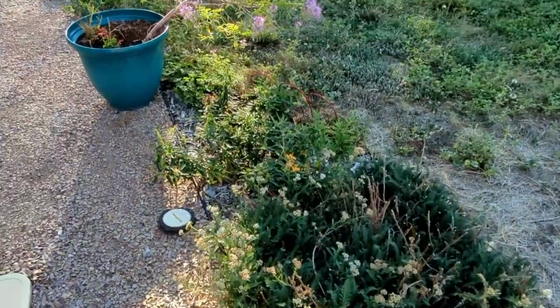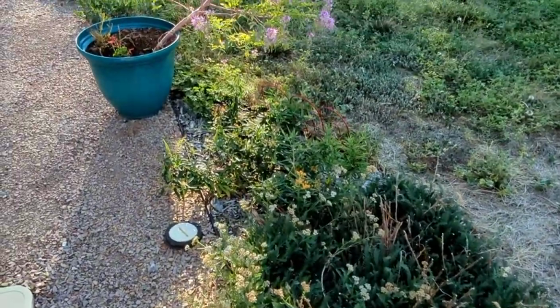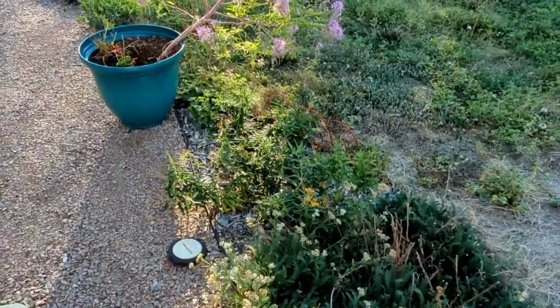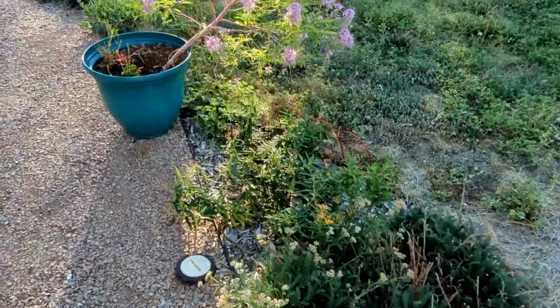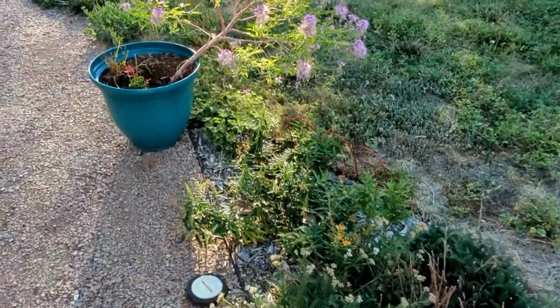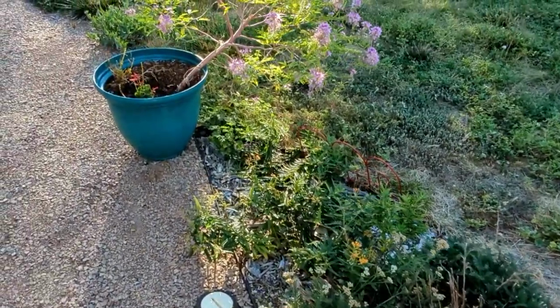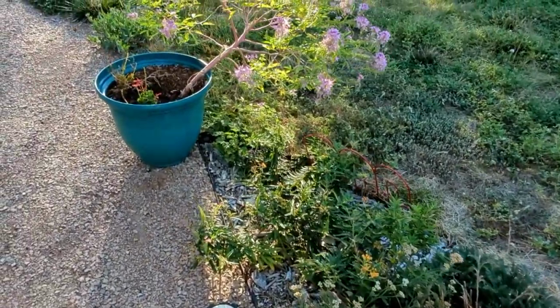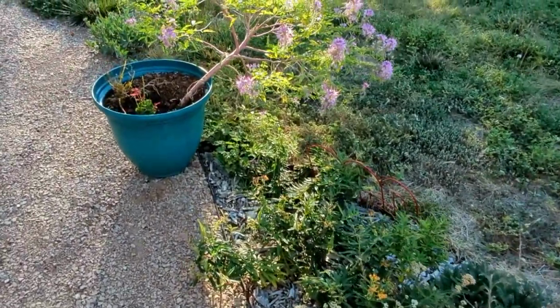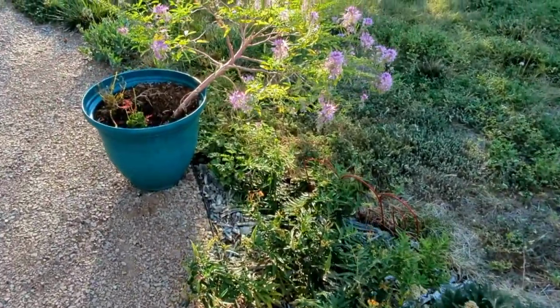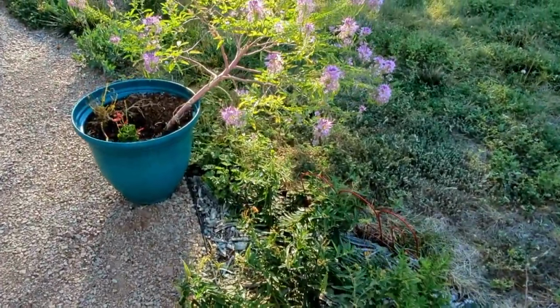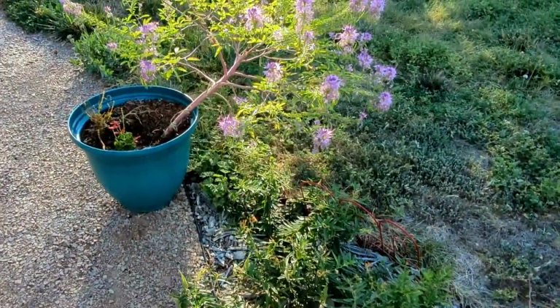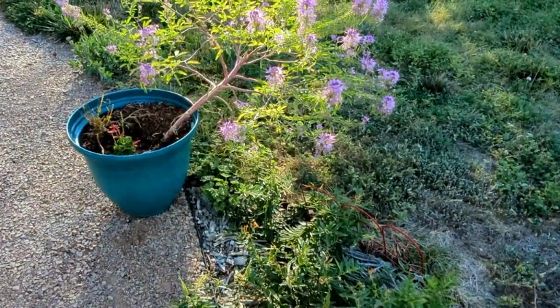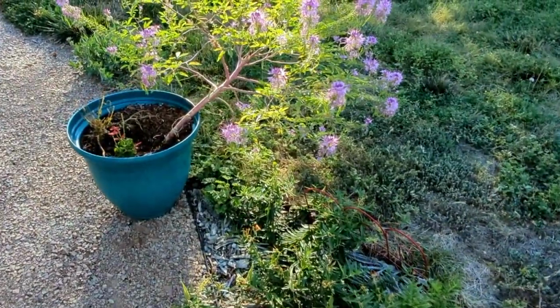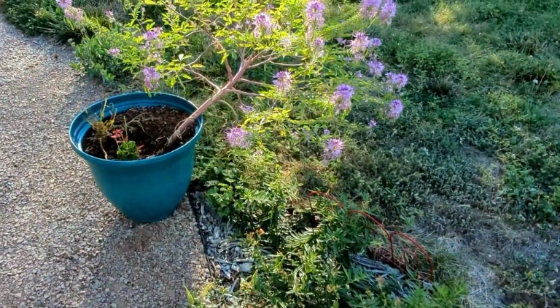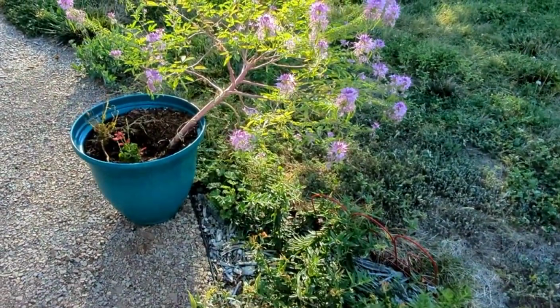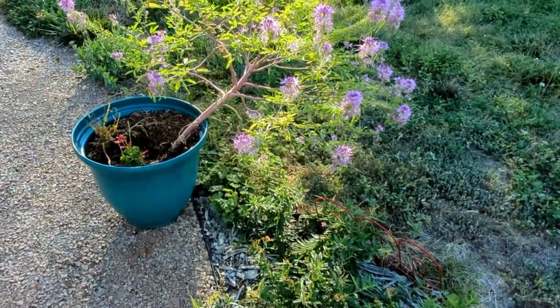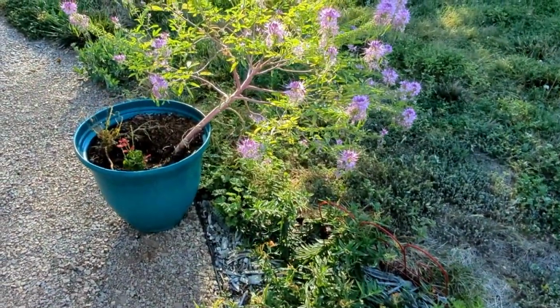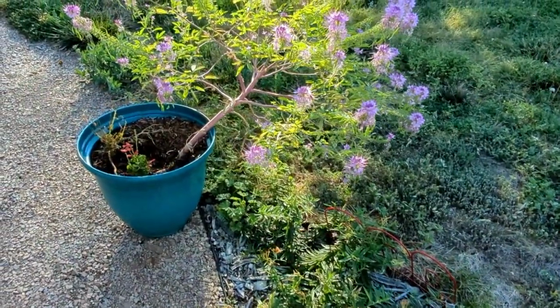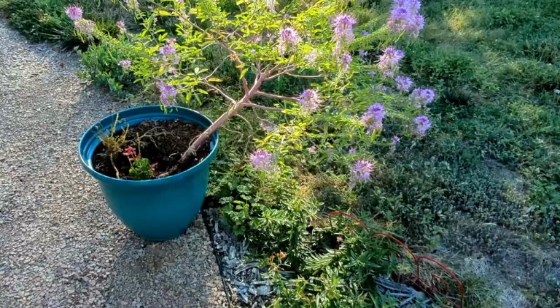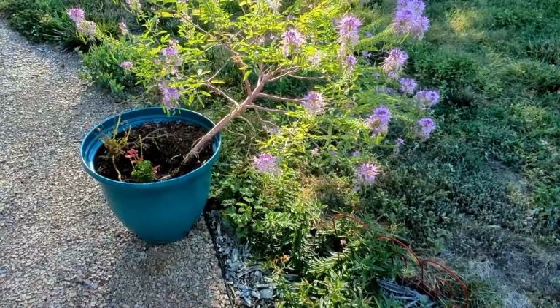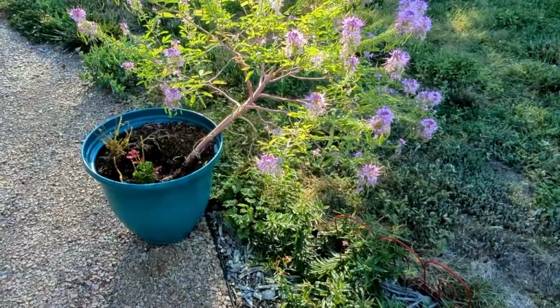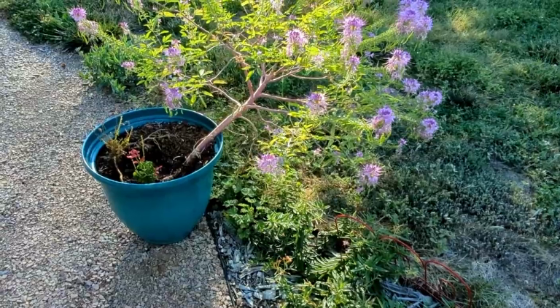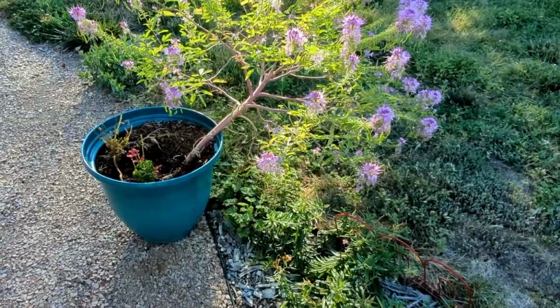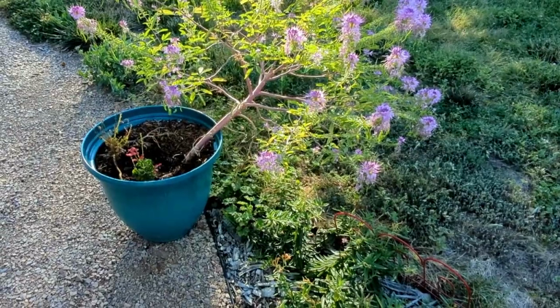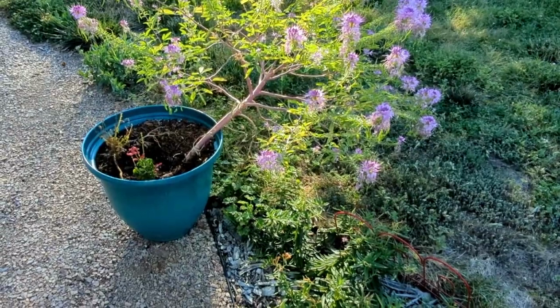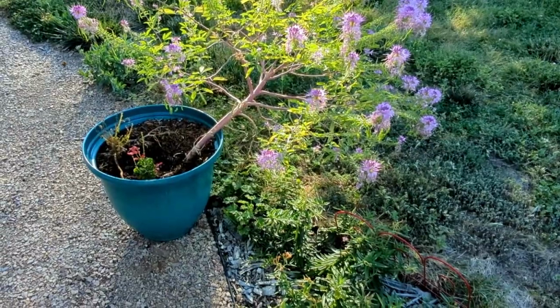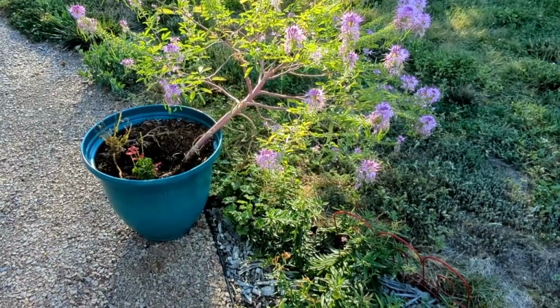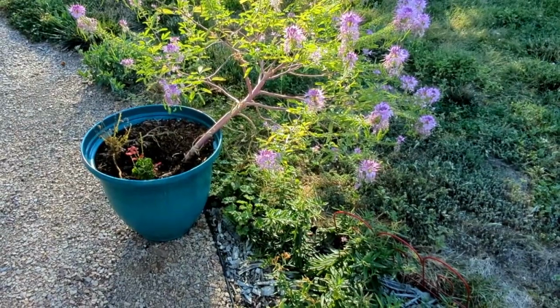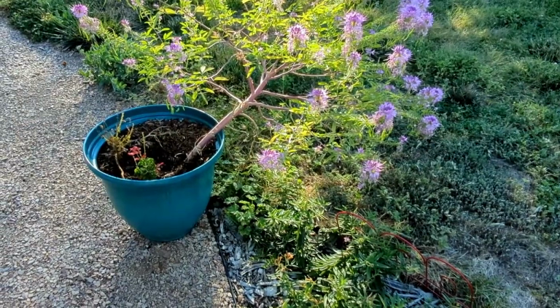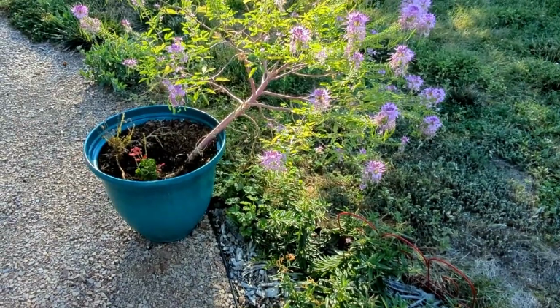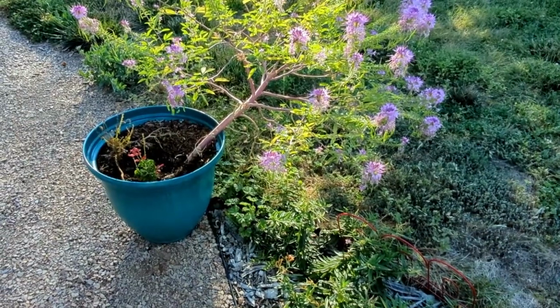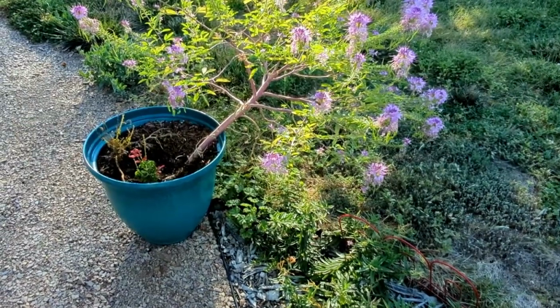This other cleome is doing just spectacular. I haven't tried to bag anything yet because the pollinators are still all over it.